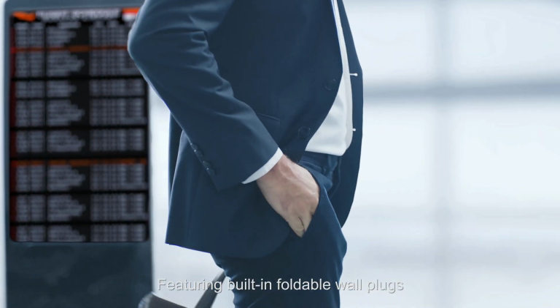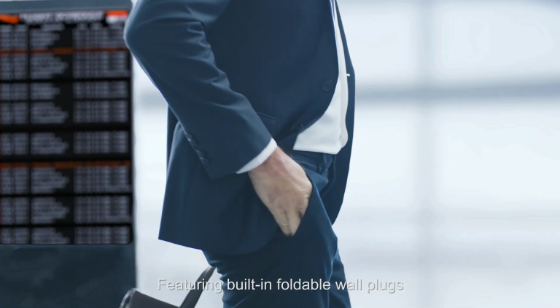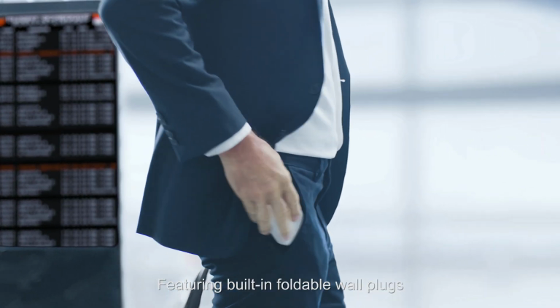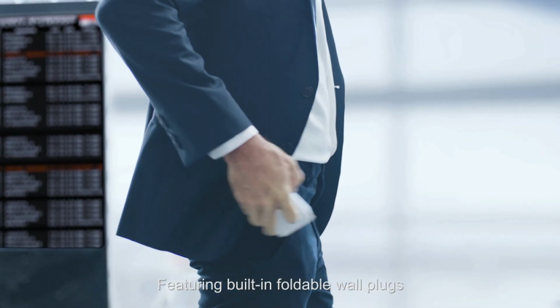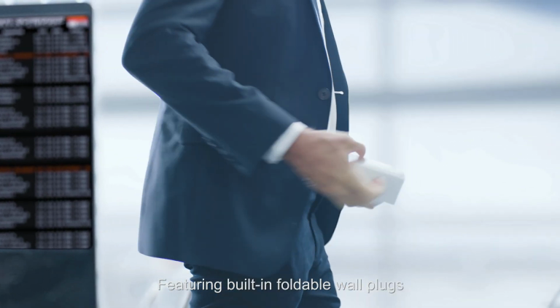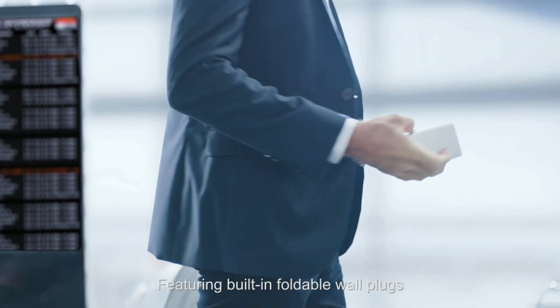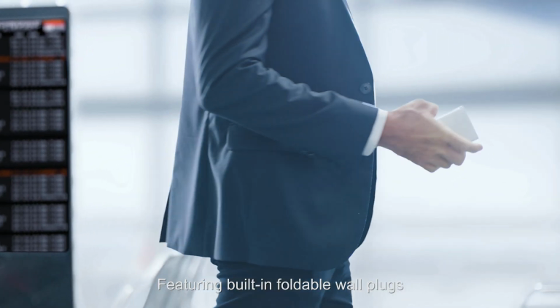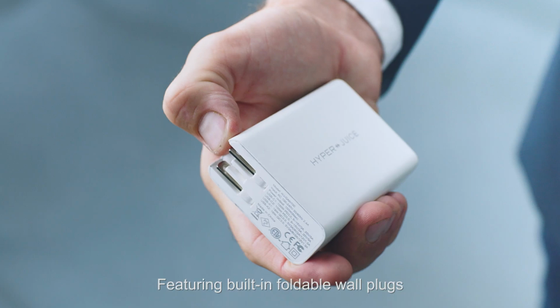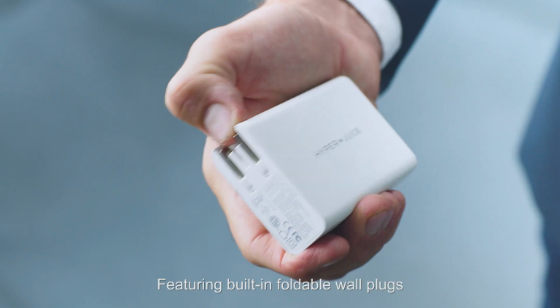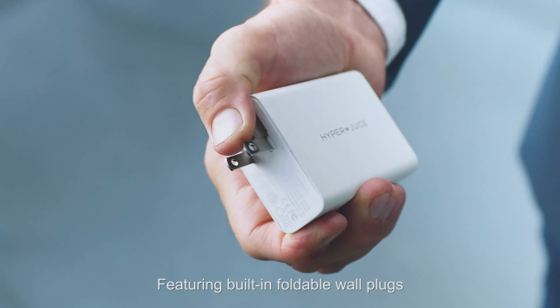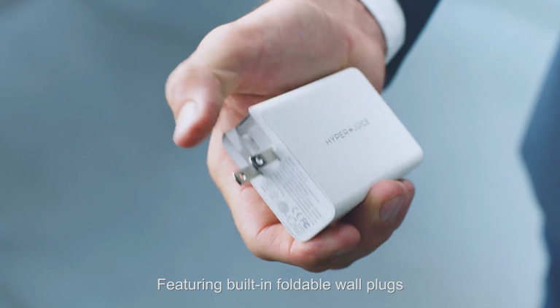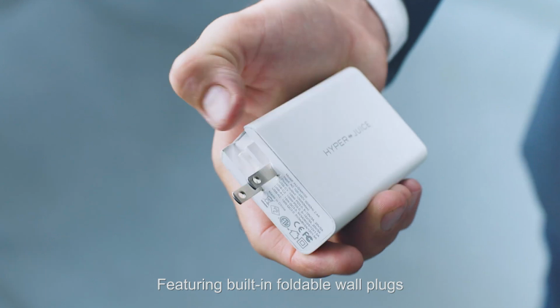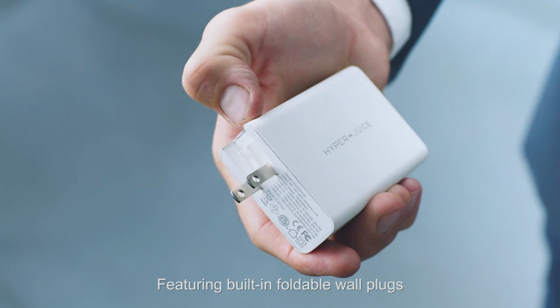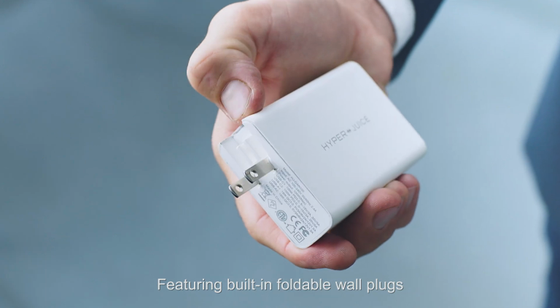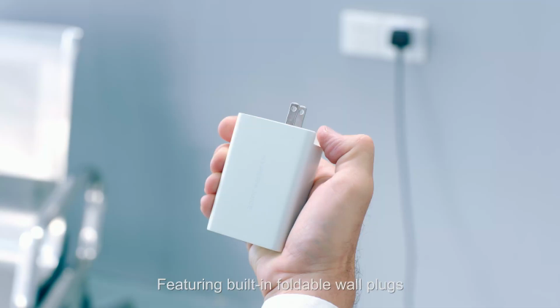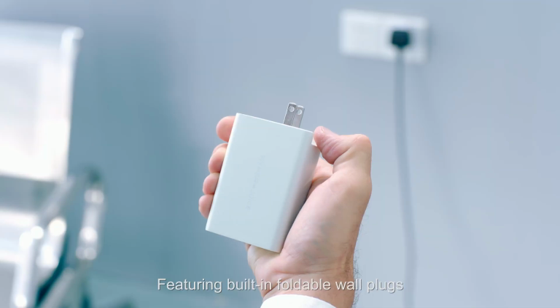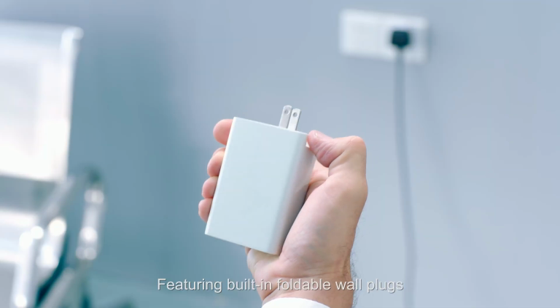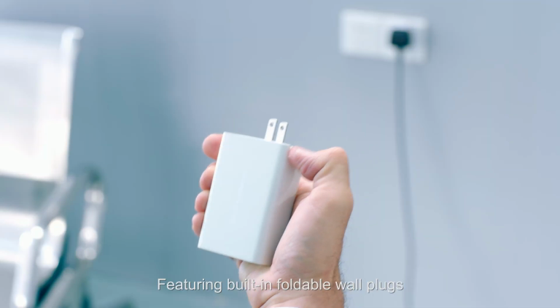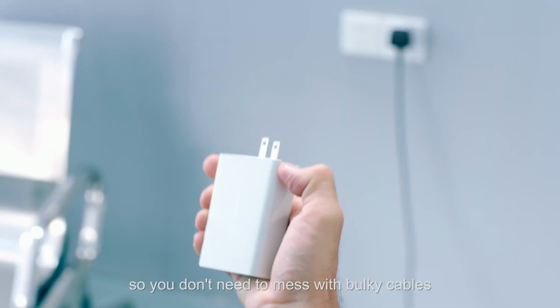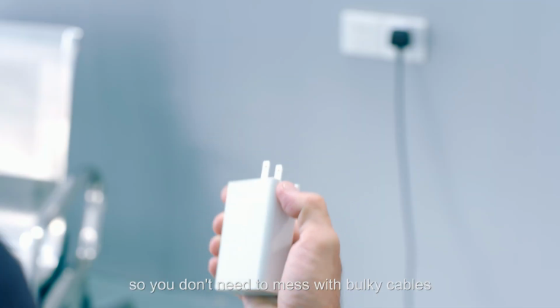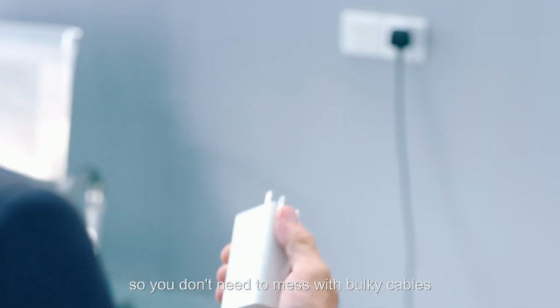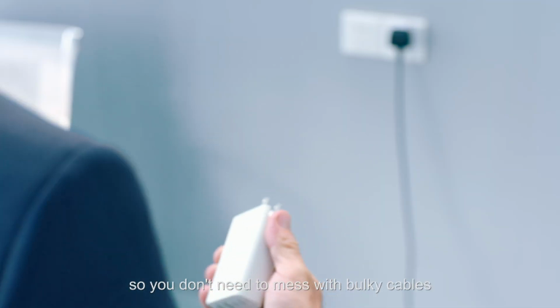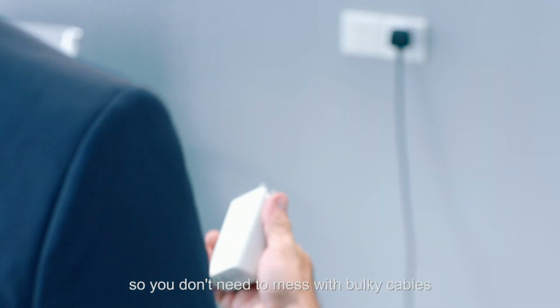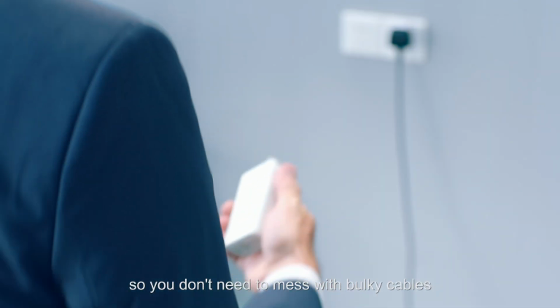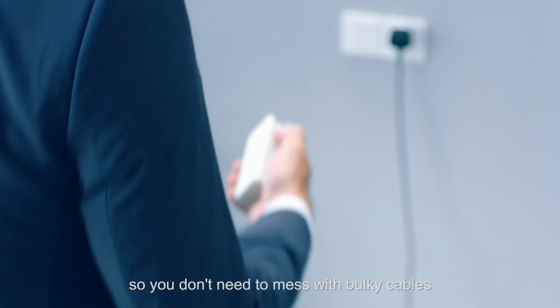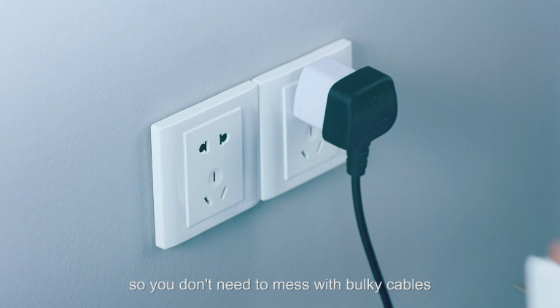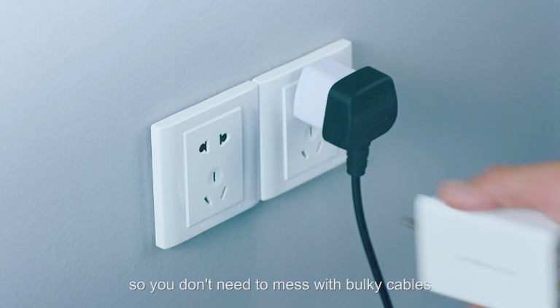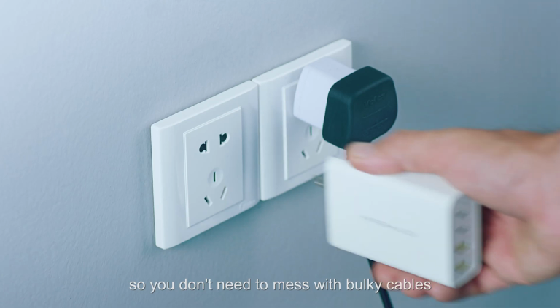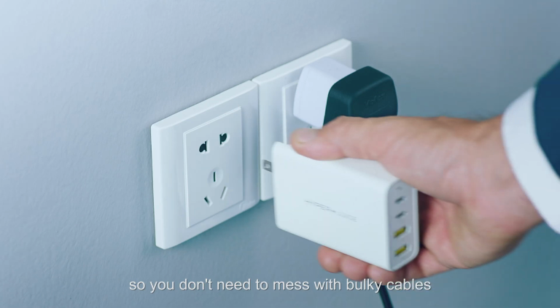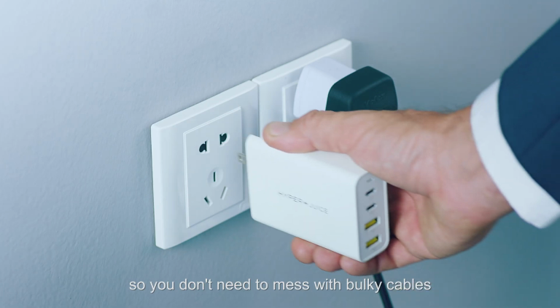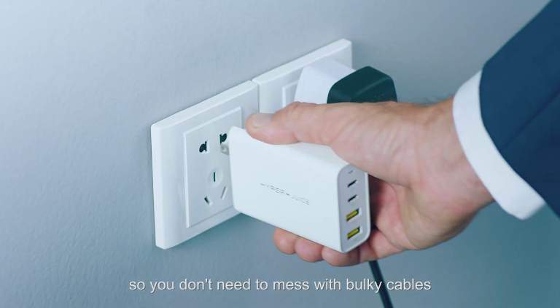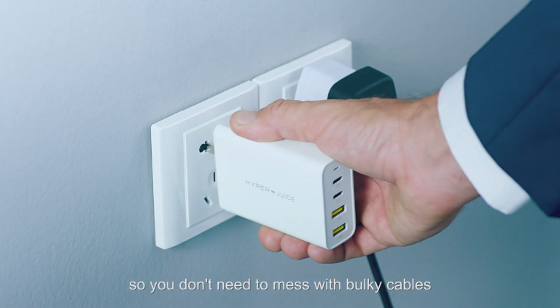Featuring built-in foldable wall plugs, so you don't need to mess with bulky cables.